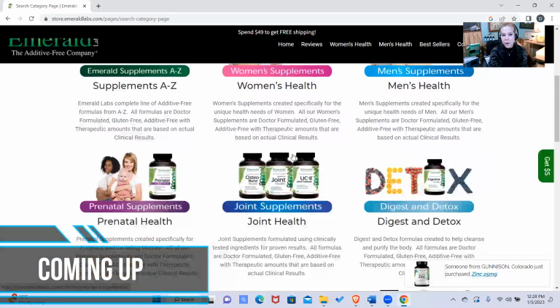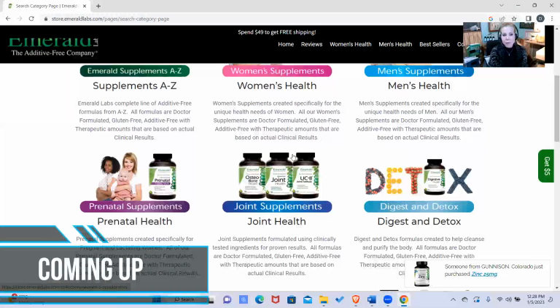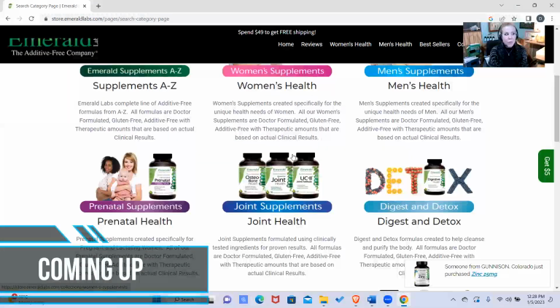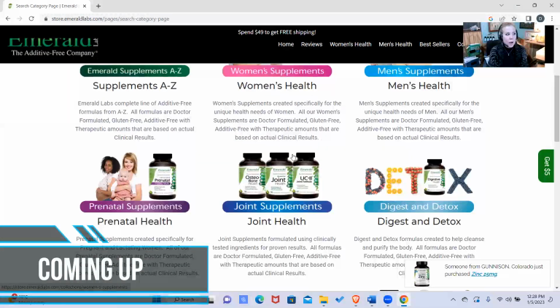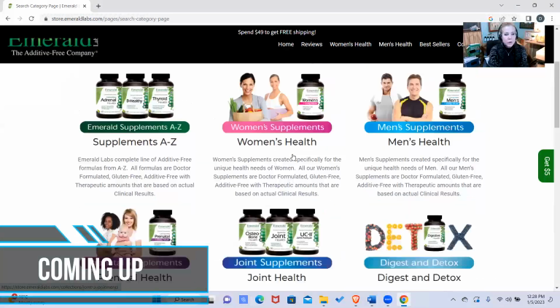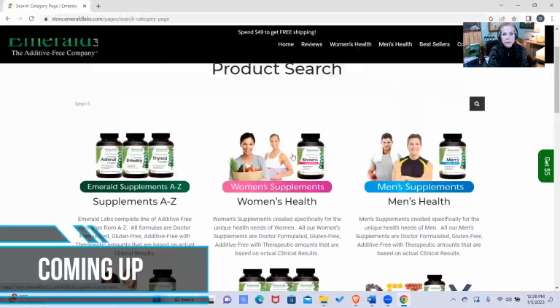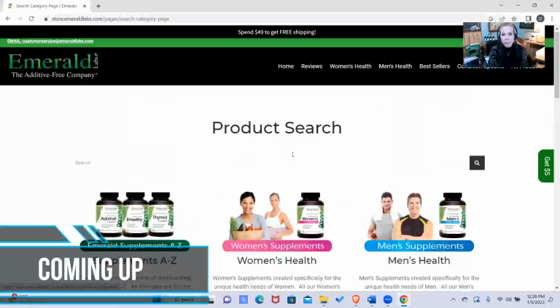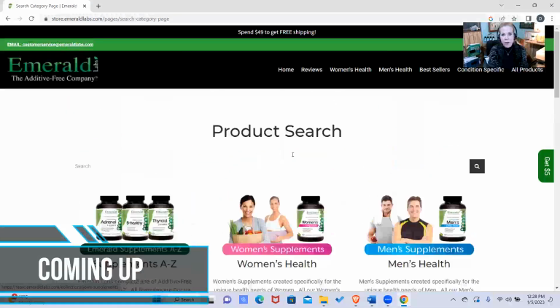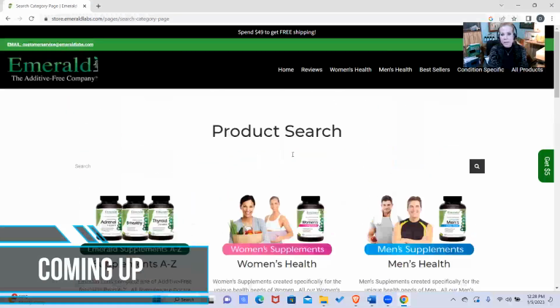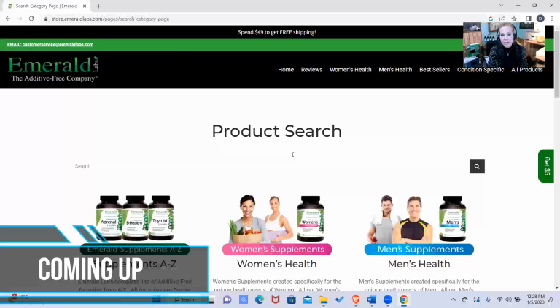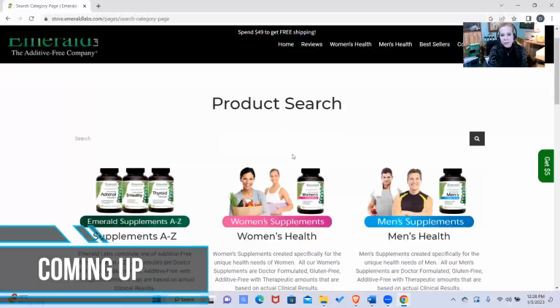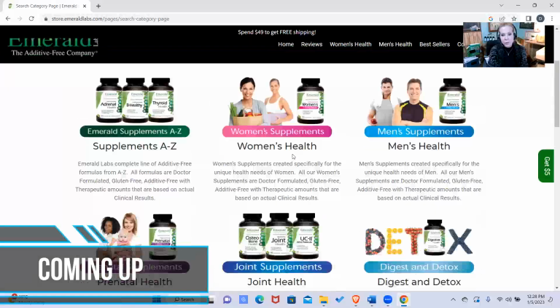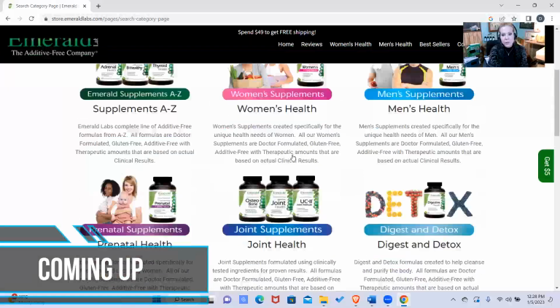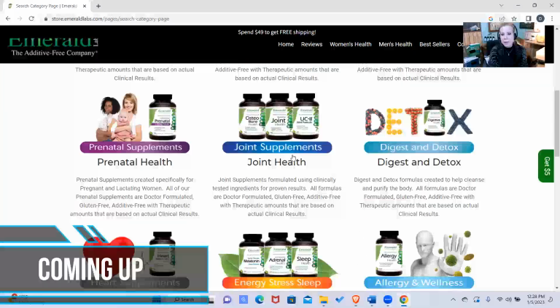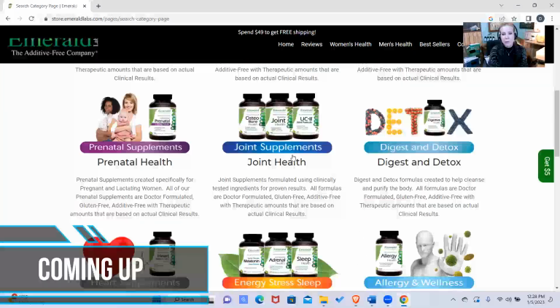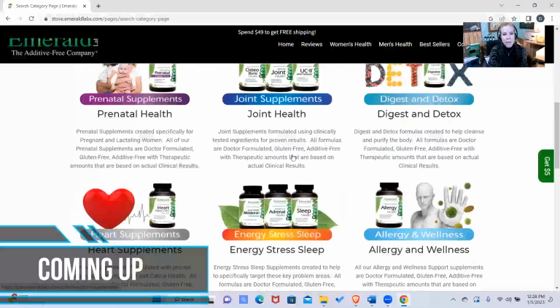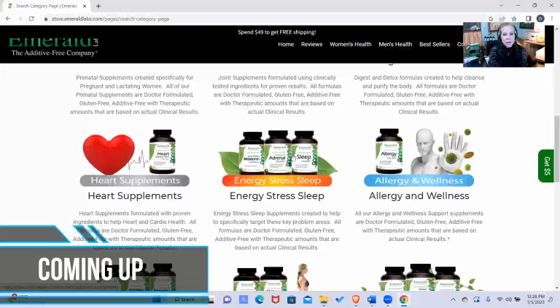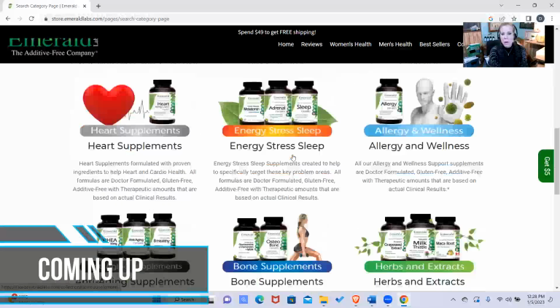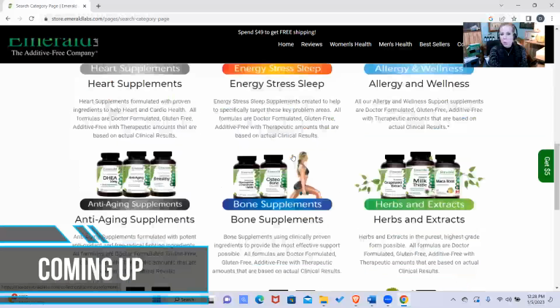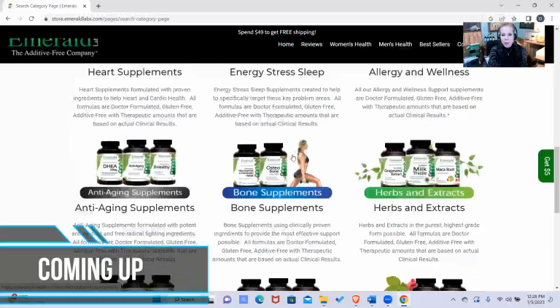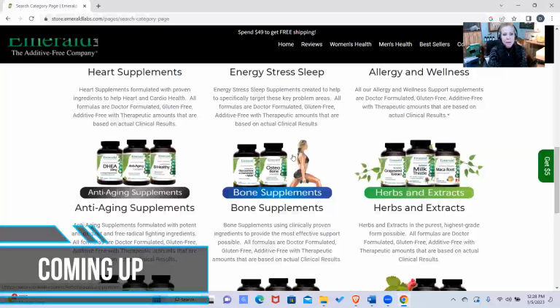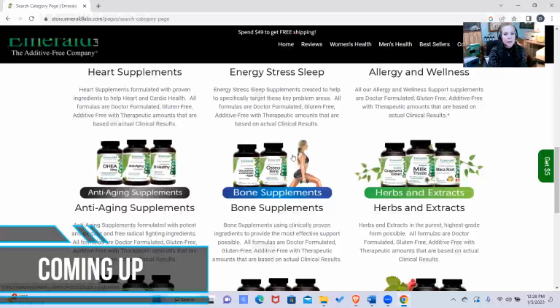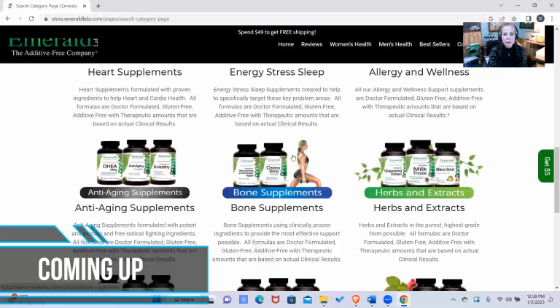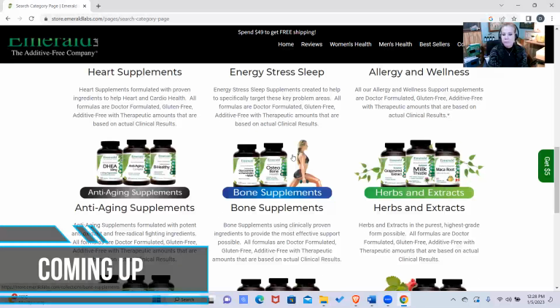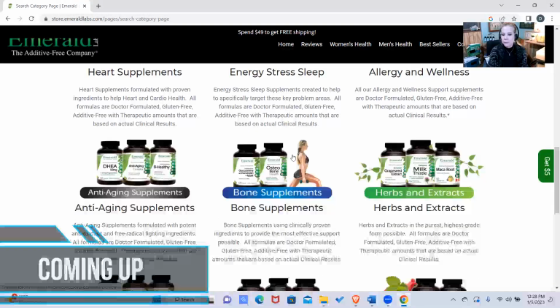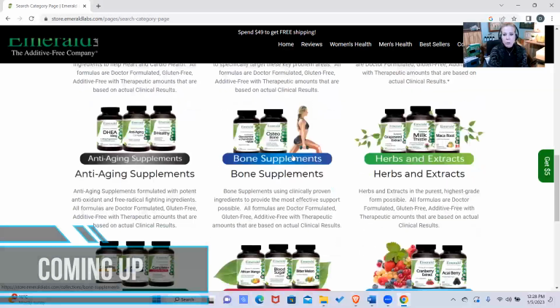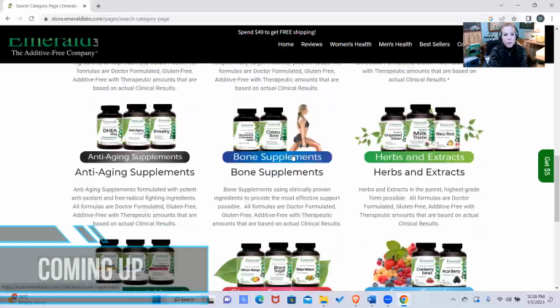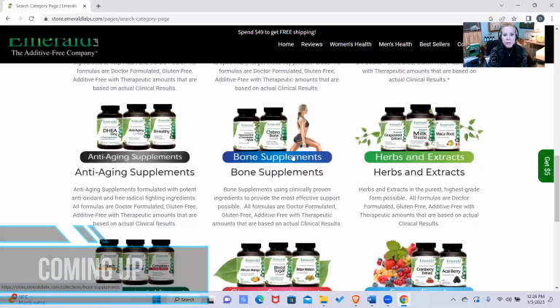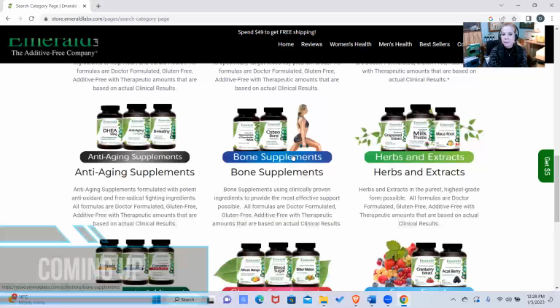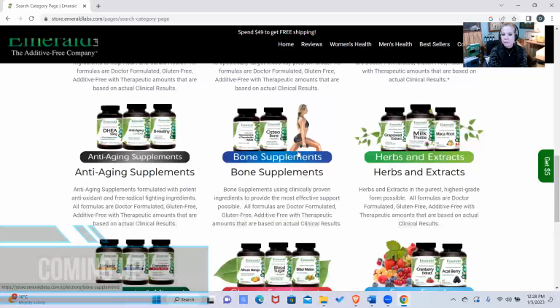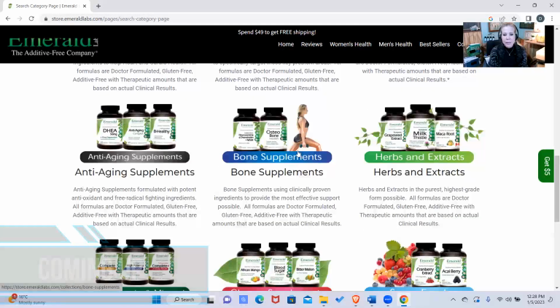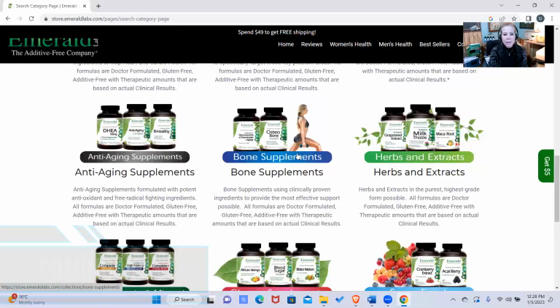We have over 110 products, so there's really something for men, women, children — anything.